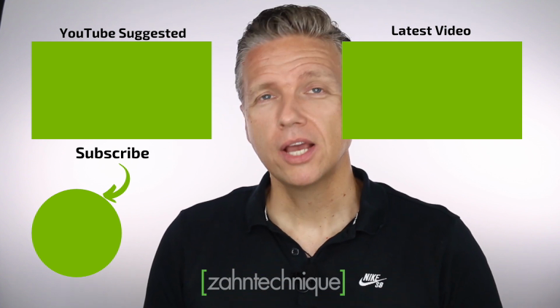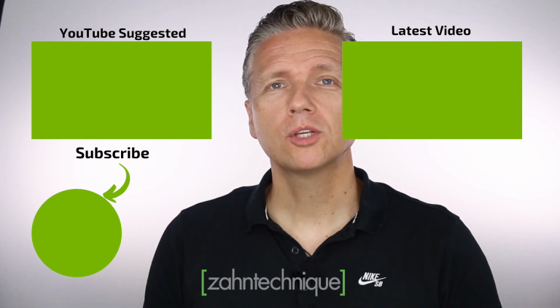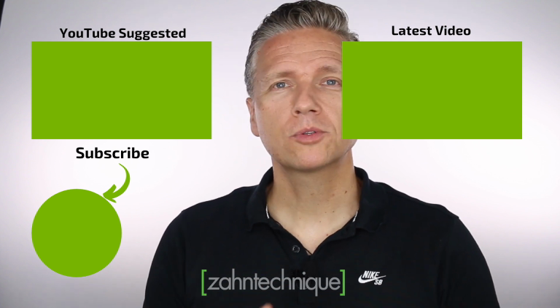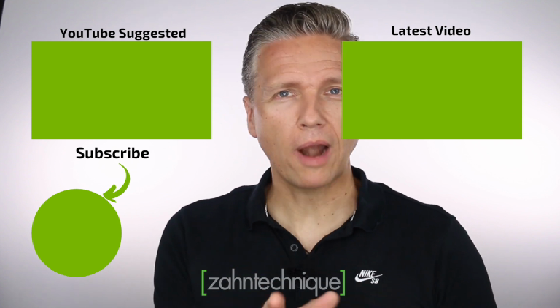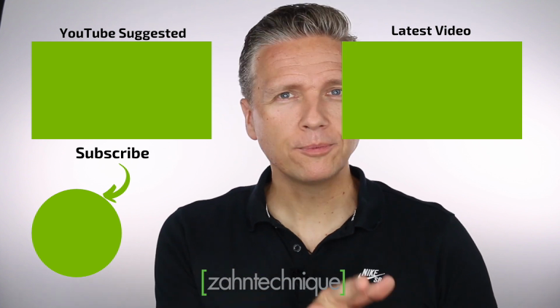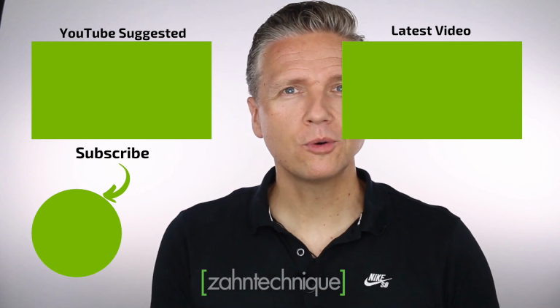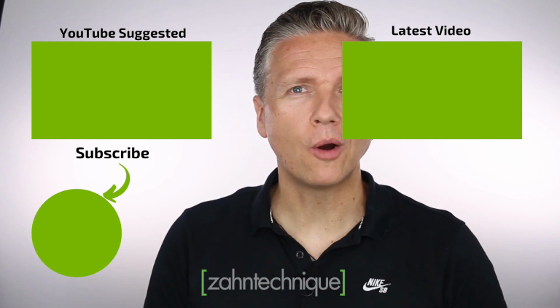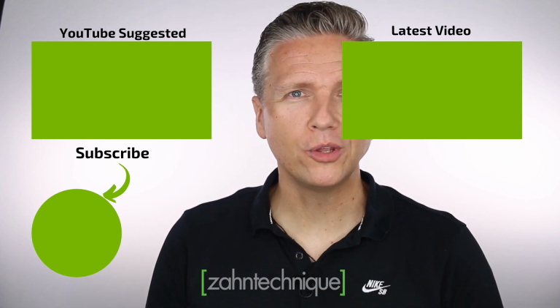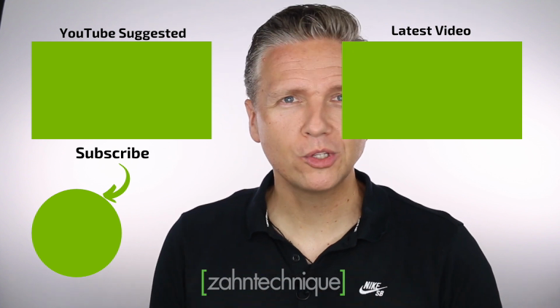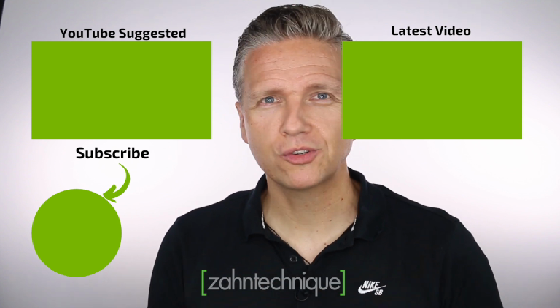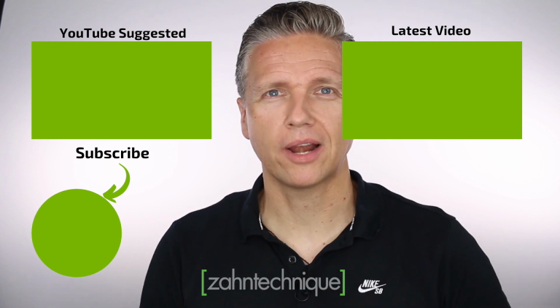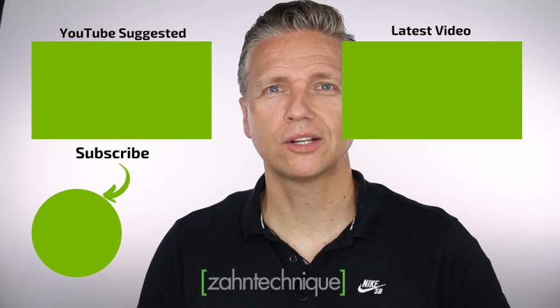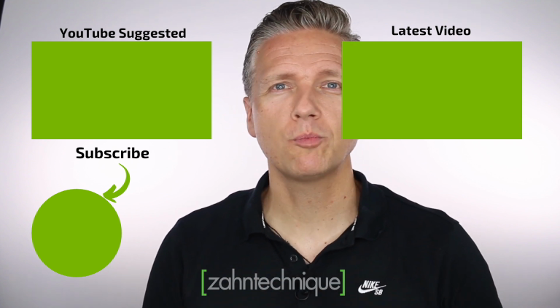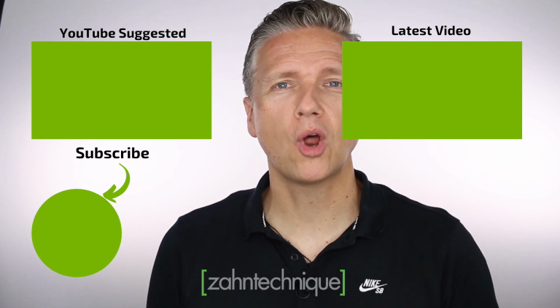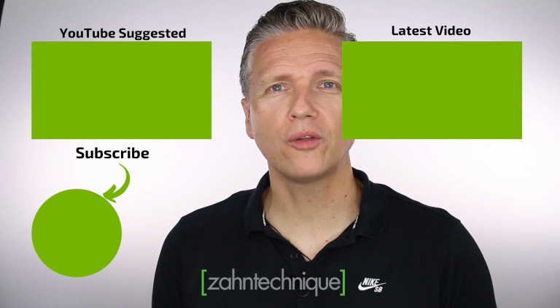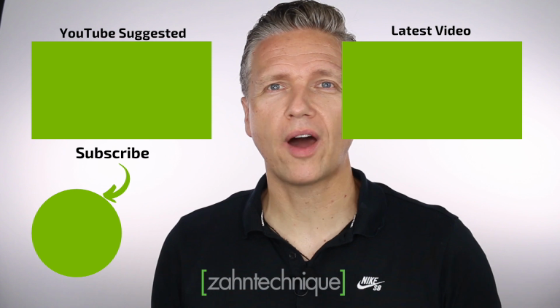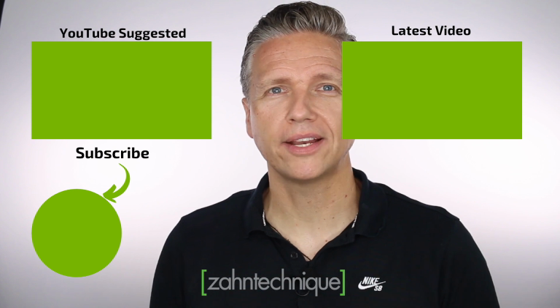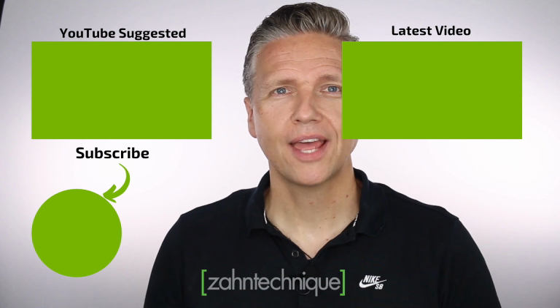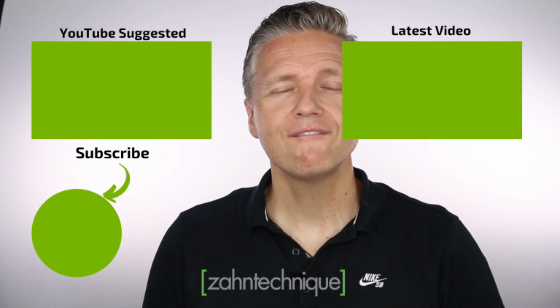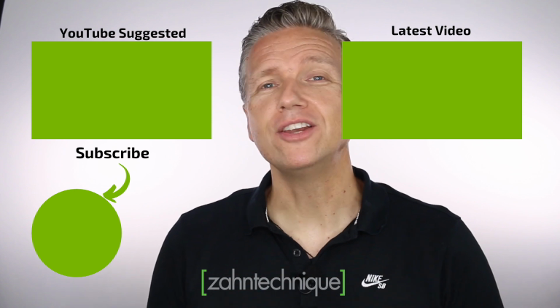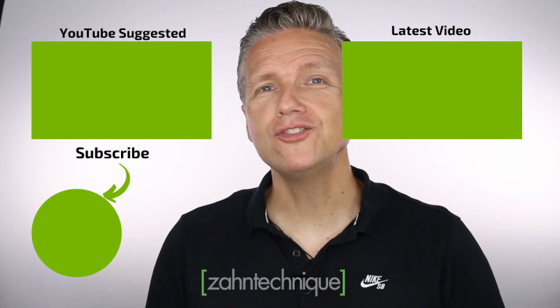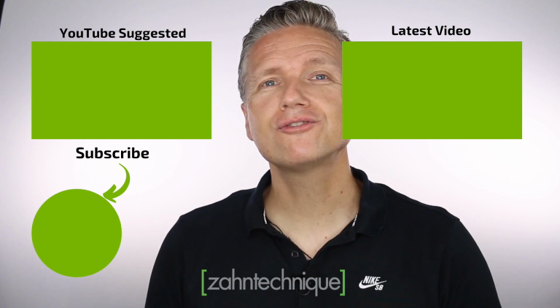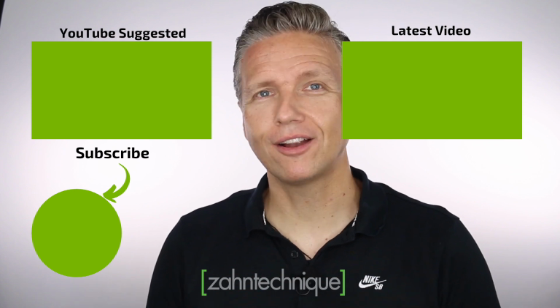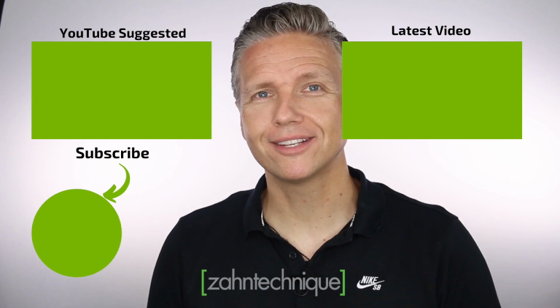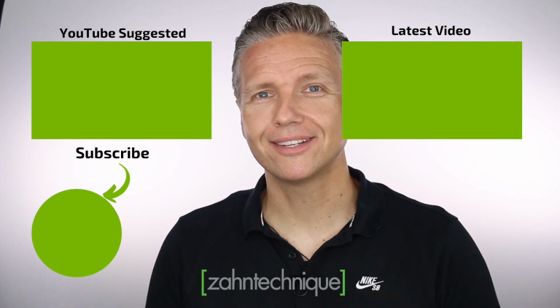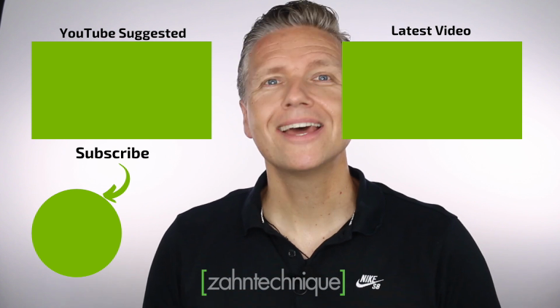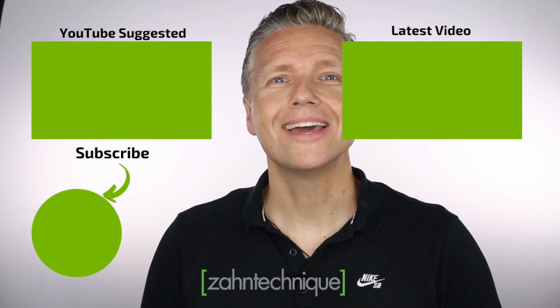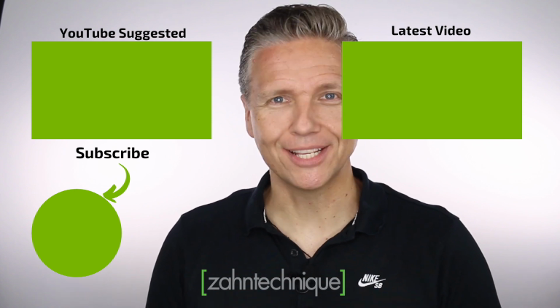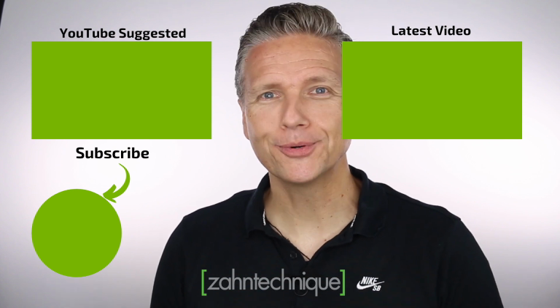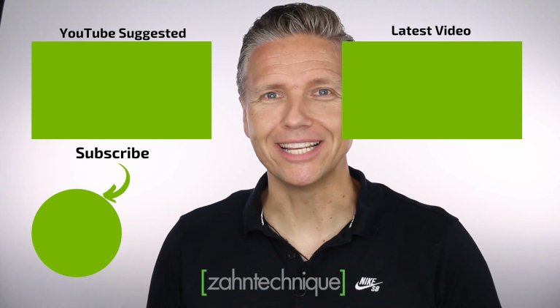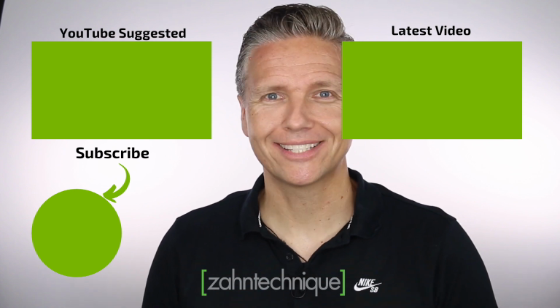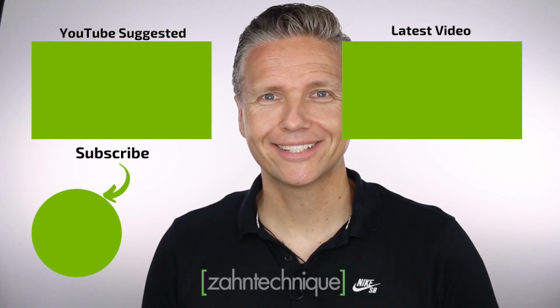Subscribe to our YouTube channel to be notified when new content is released. Please share this video!